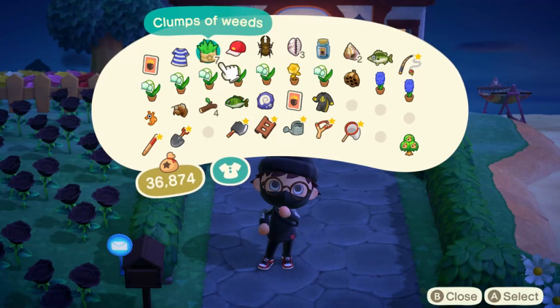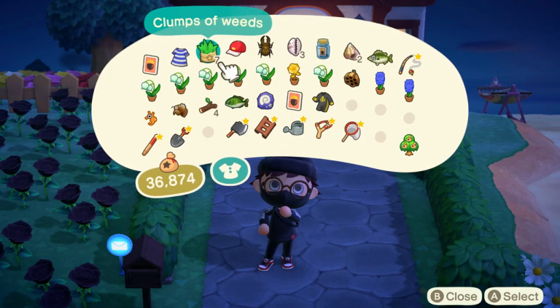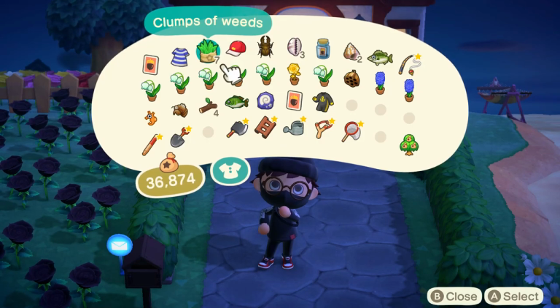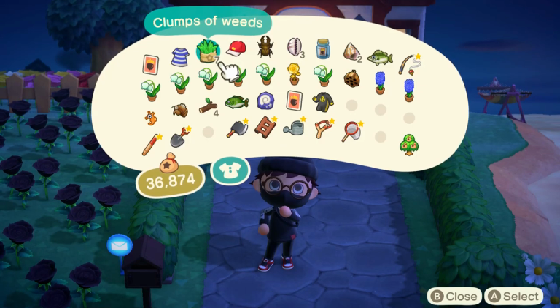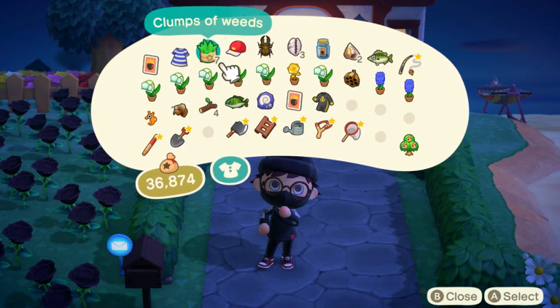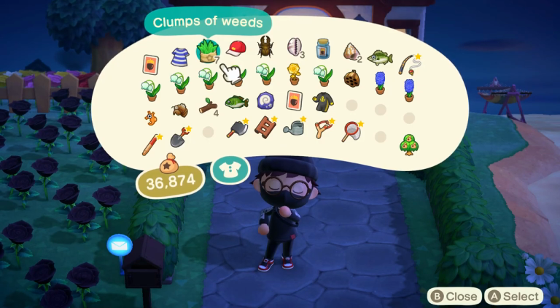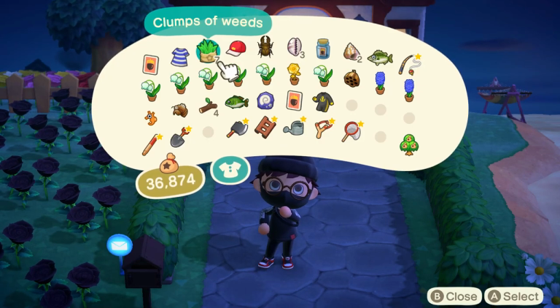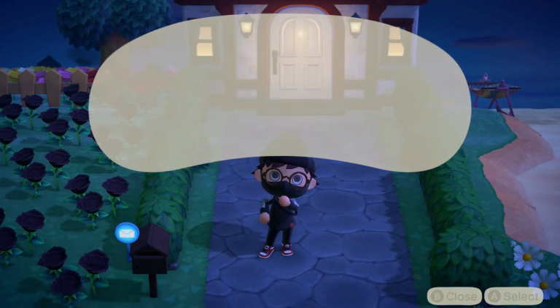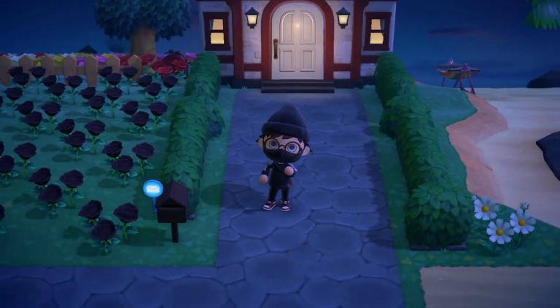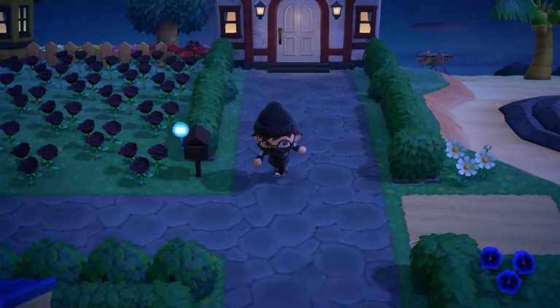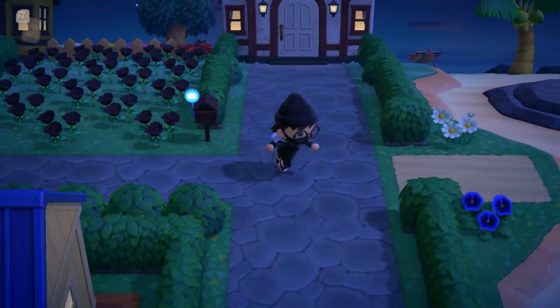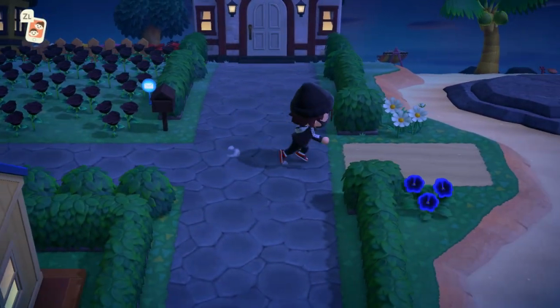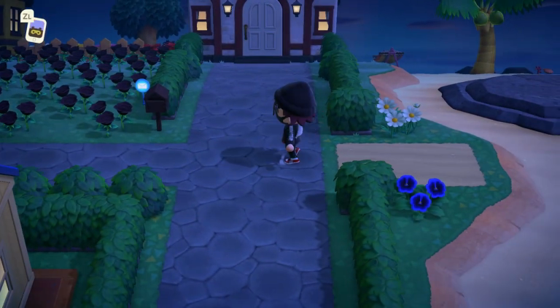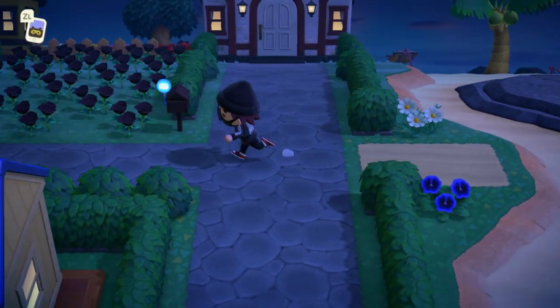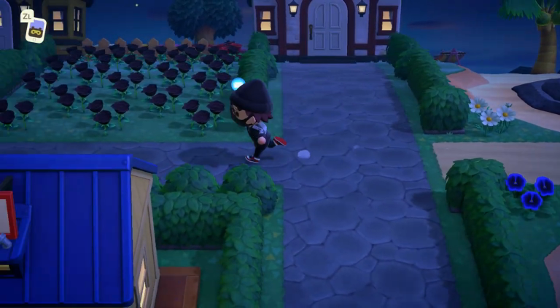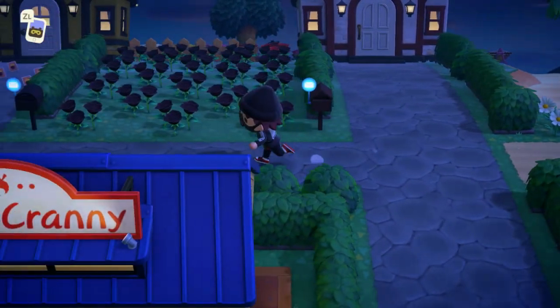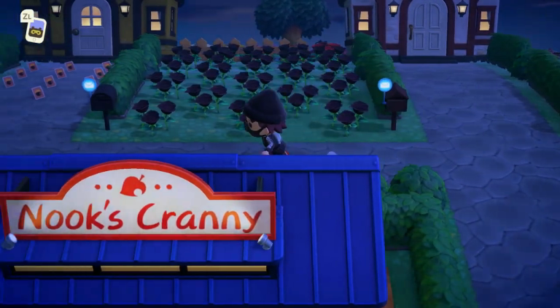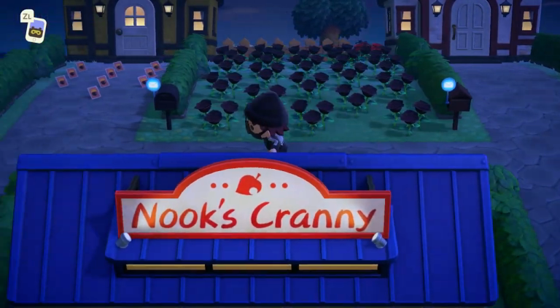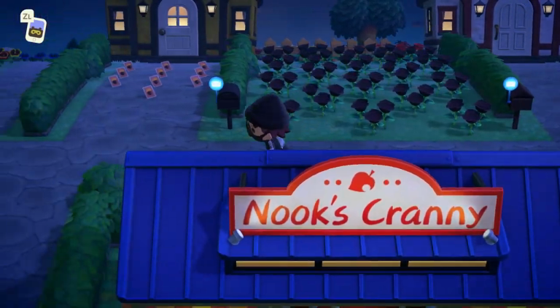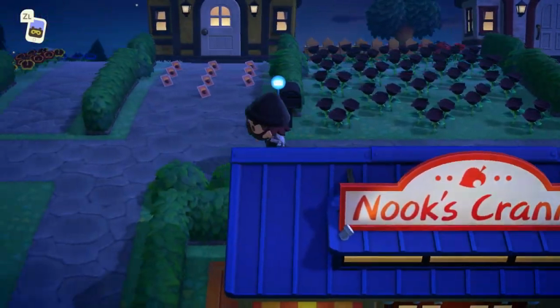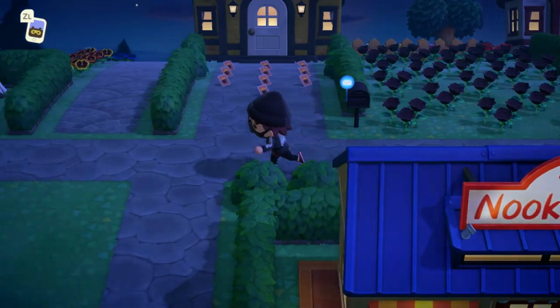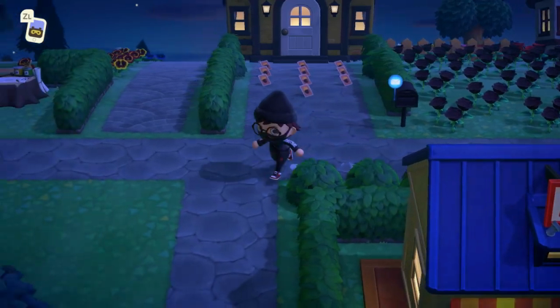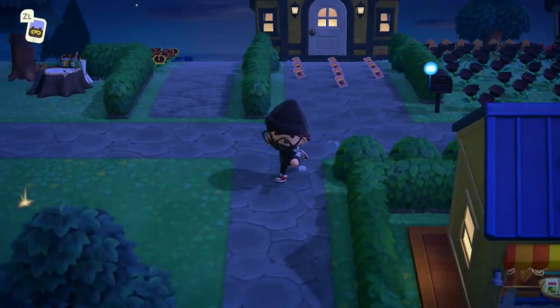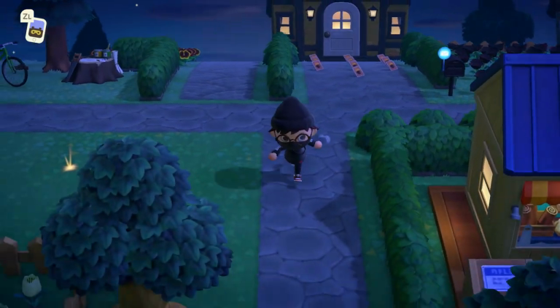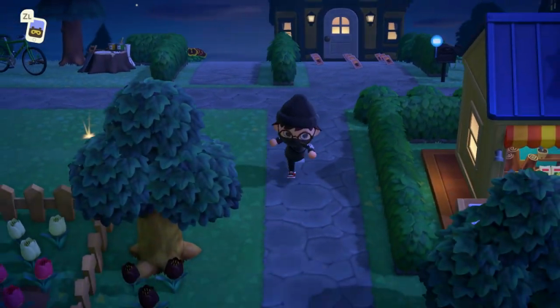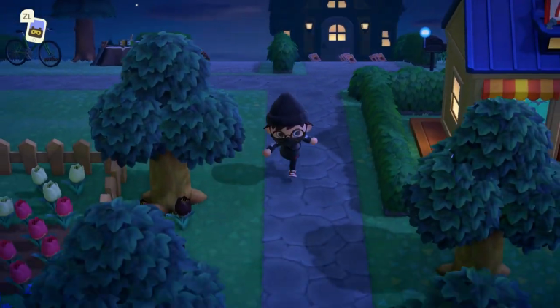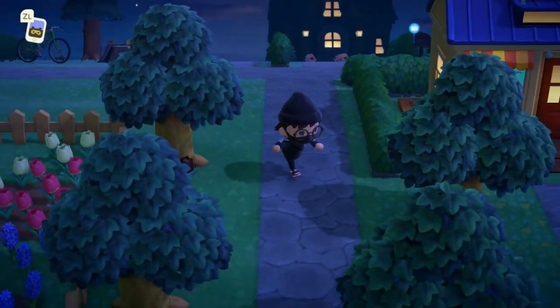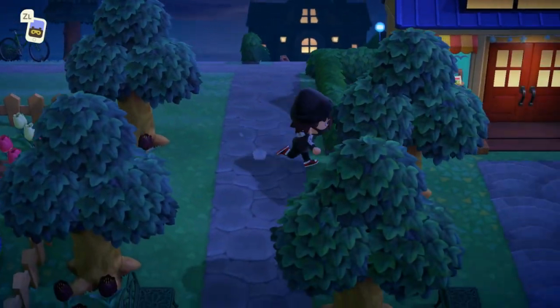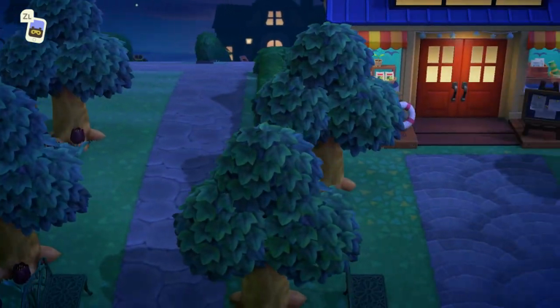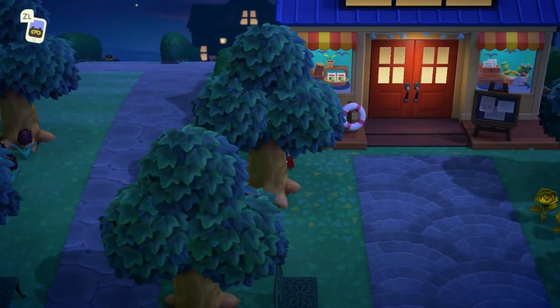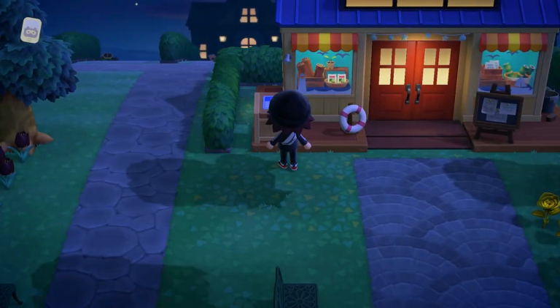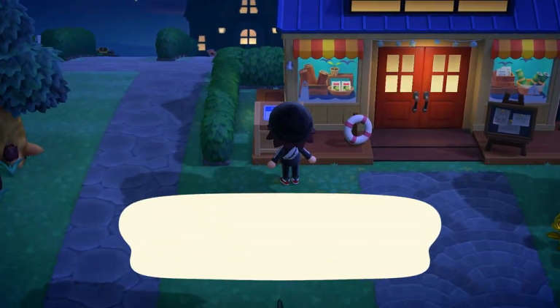Ayo, what is poppin' crossers? In today's video, I'm going to be going over all the brand new bugs, fish, and sea creatures in the month of December for the Southern Hemisphere, so let's get right into it.